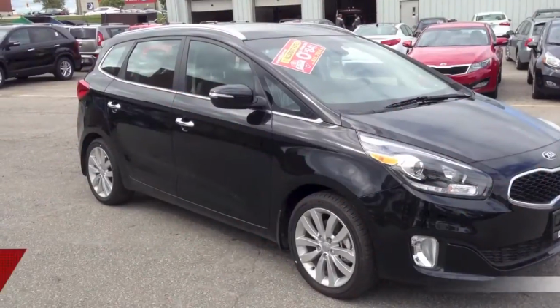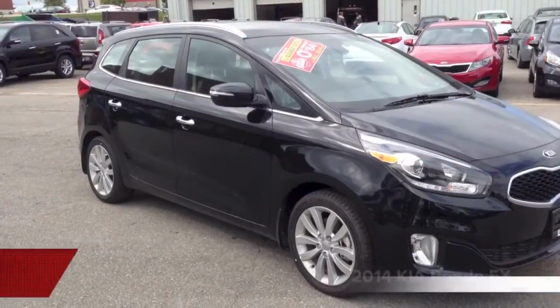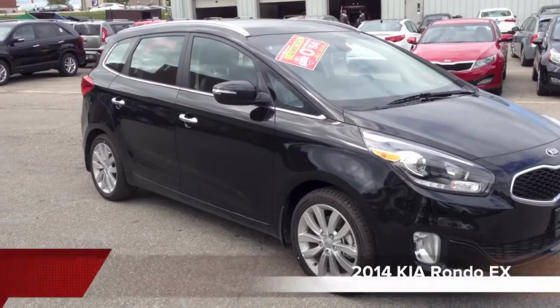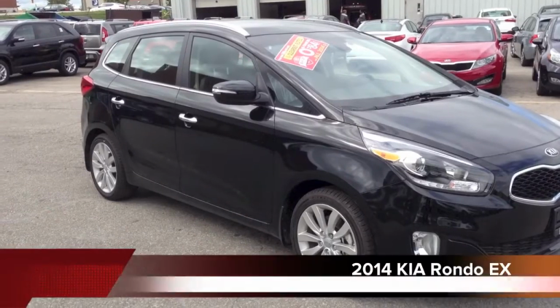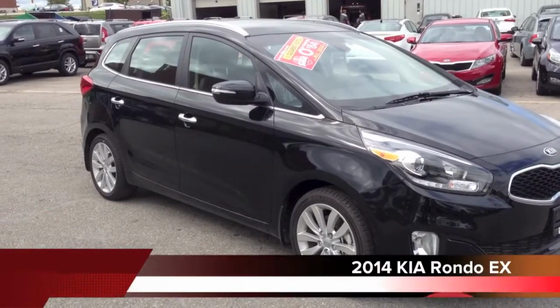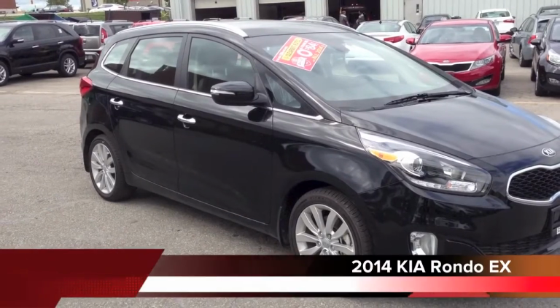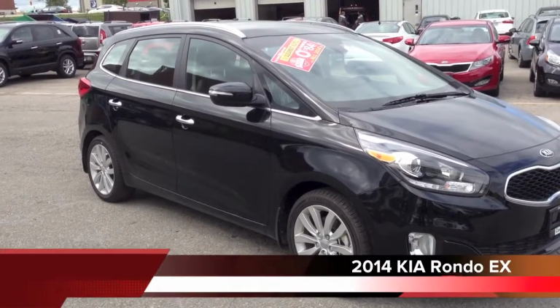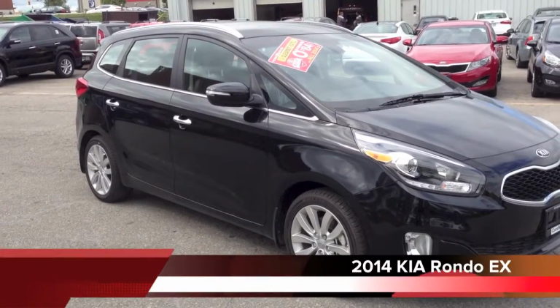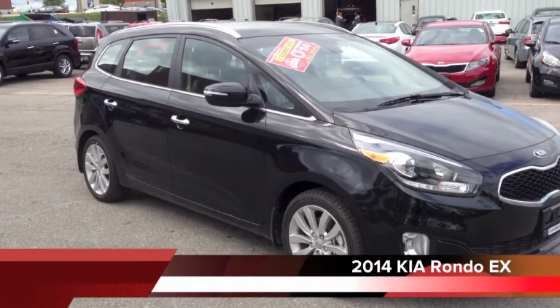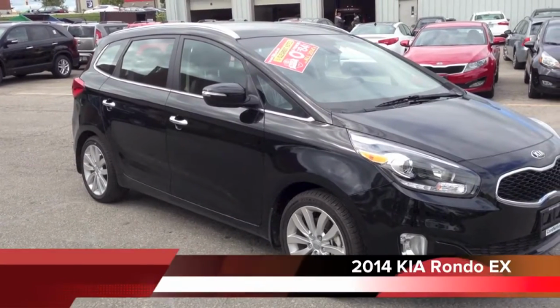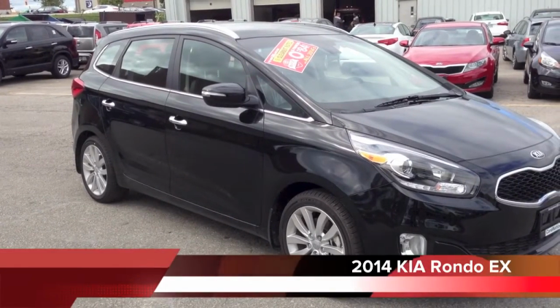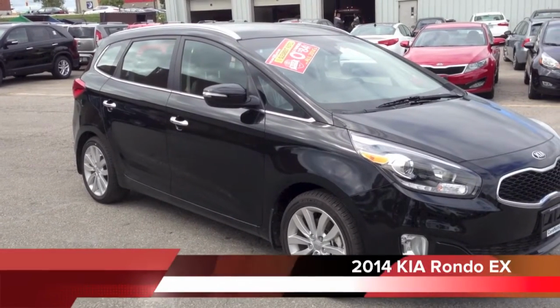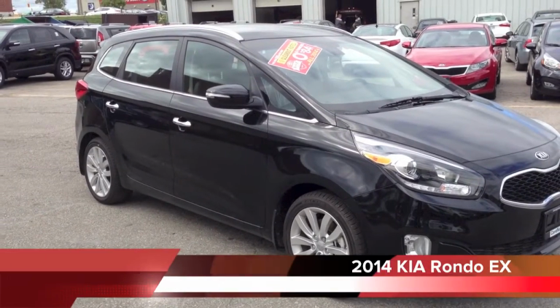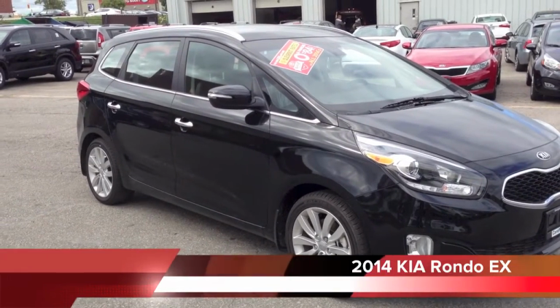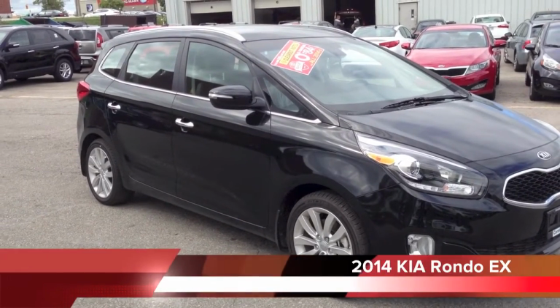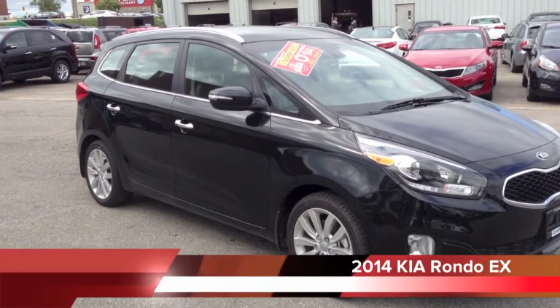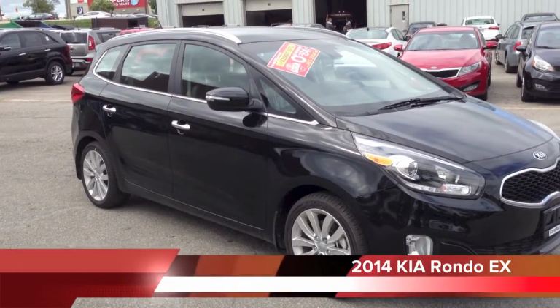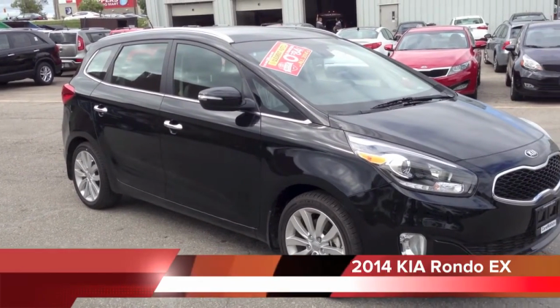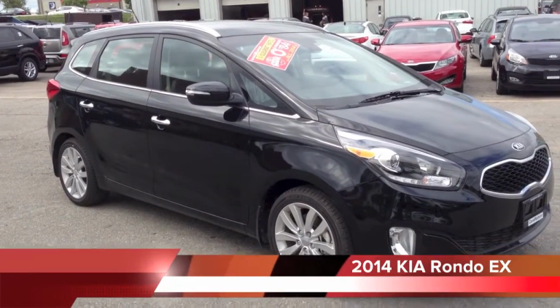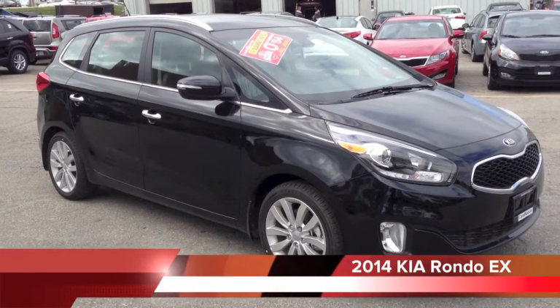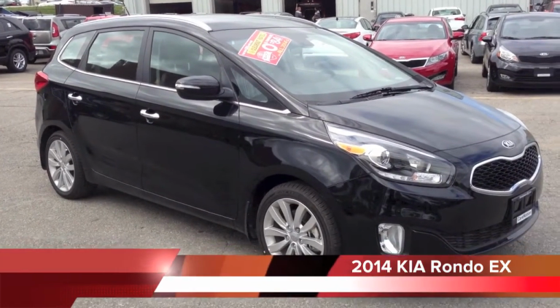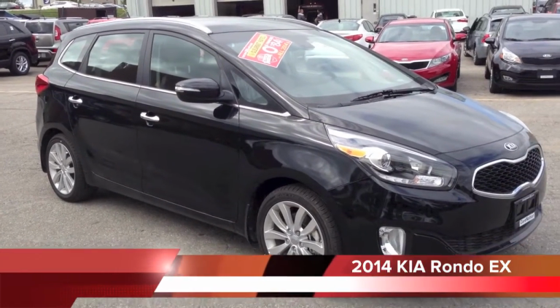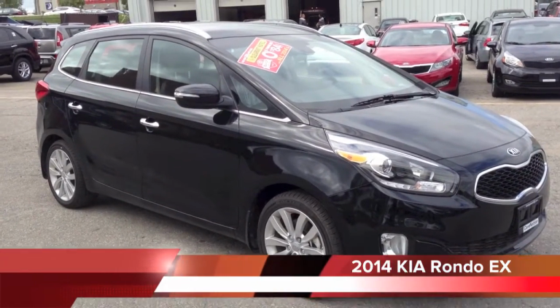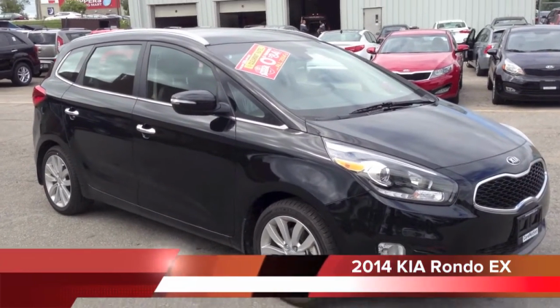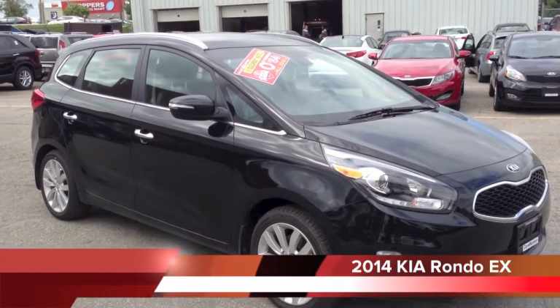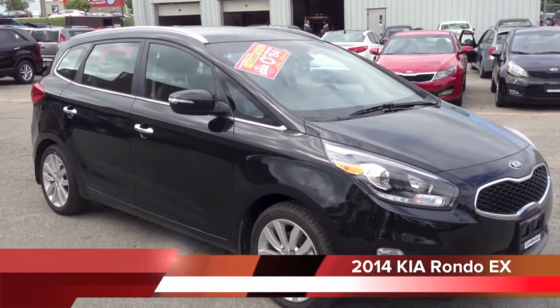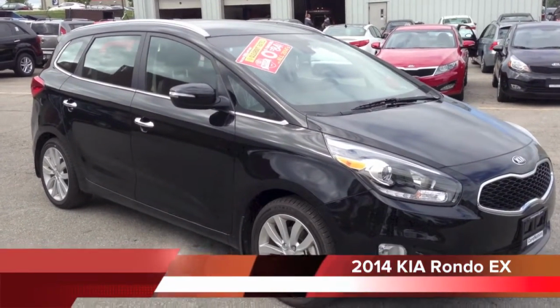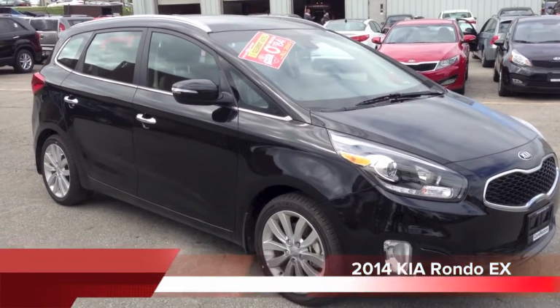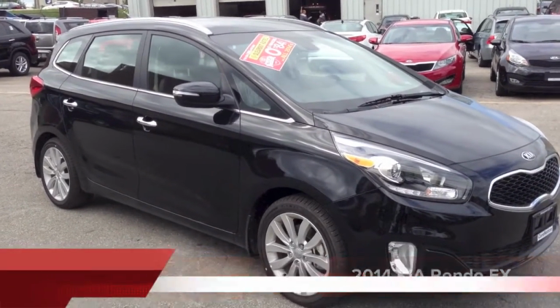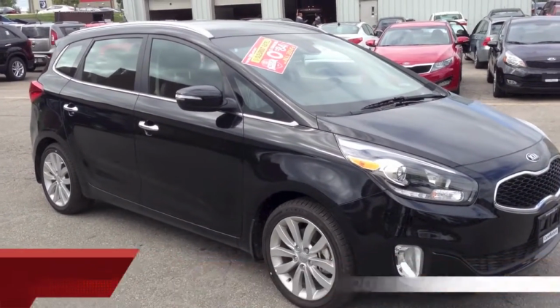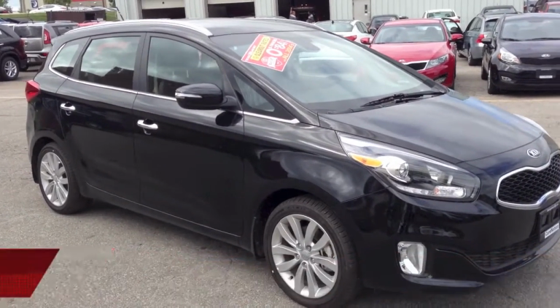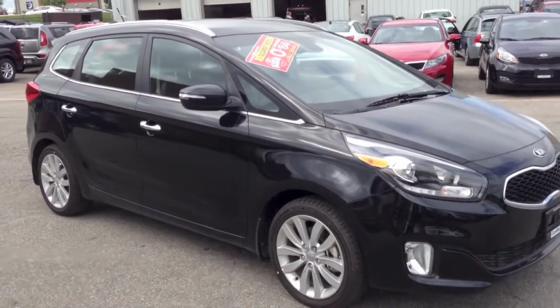This is Carnation Canada here at Georgetown Kia, and today we're looking at a 2014 Rondo.